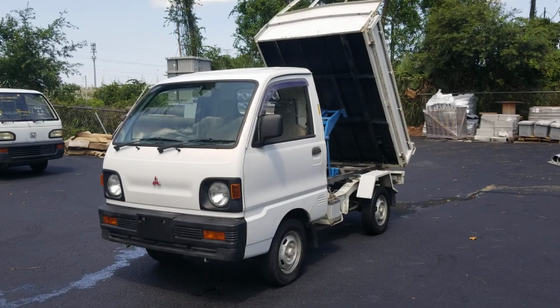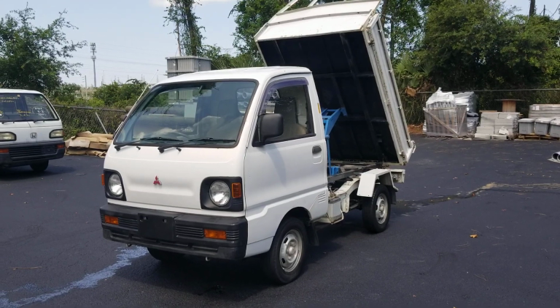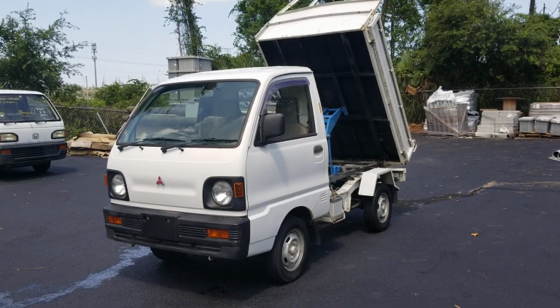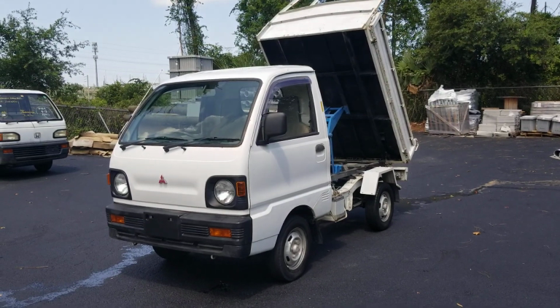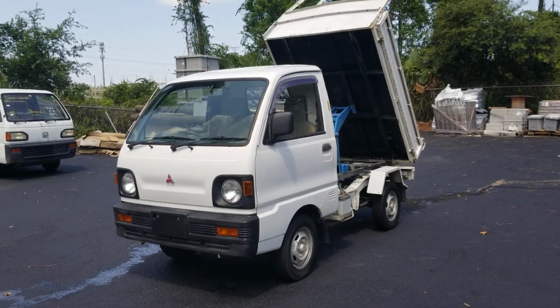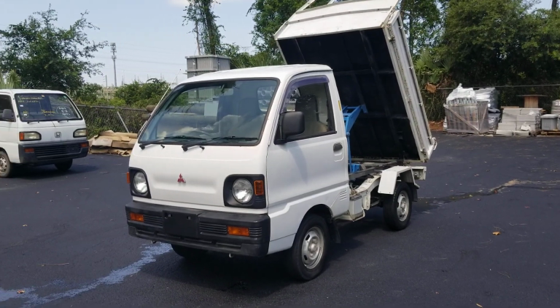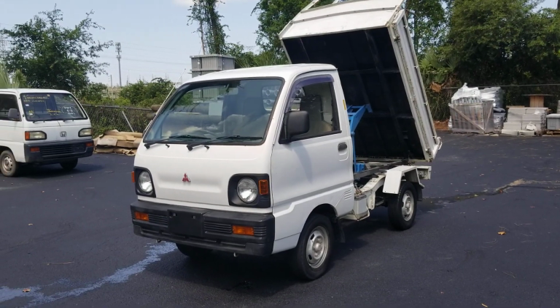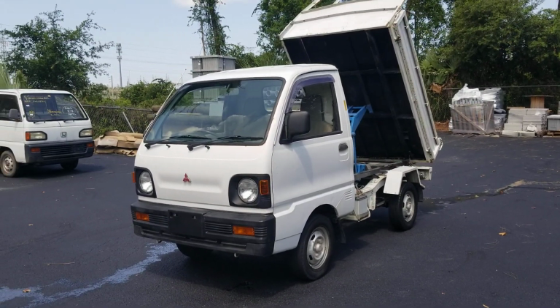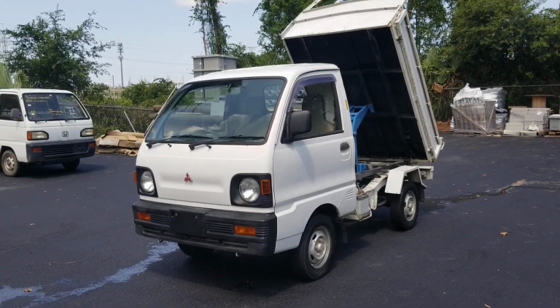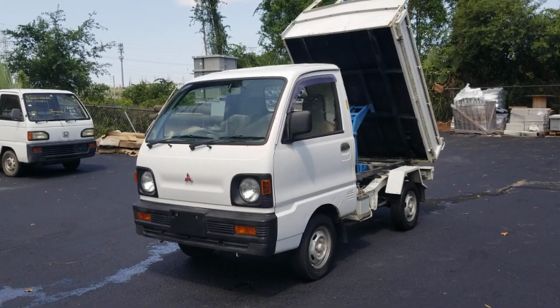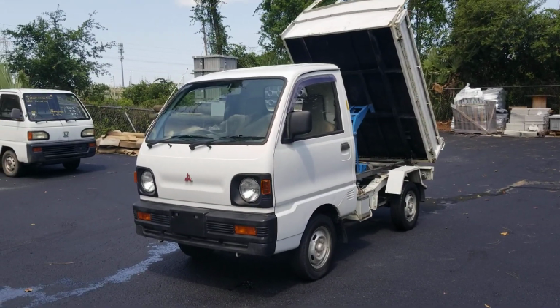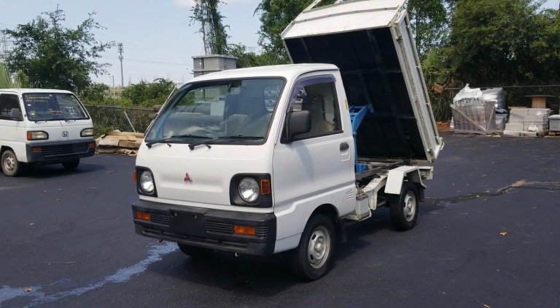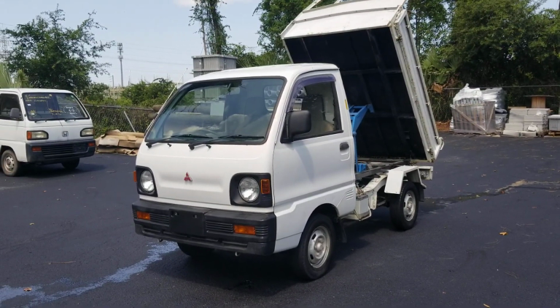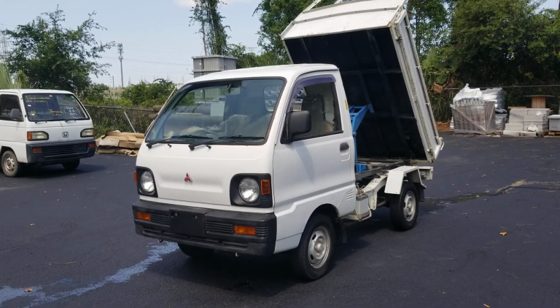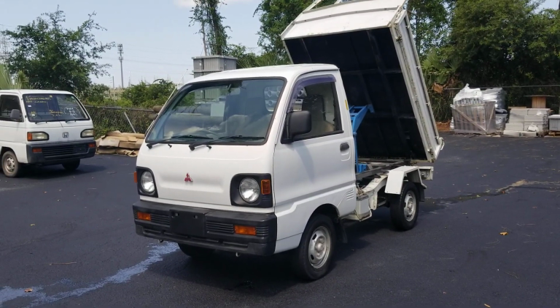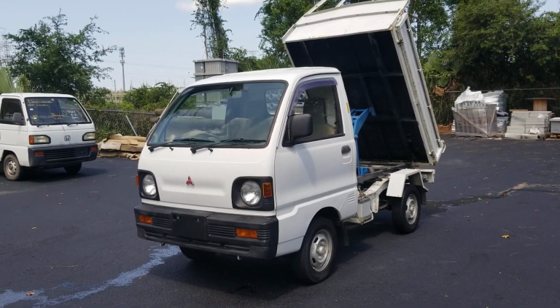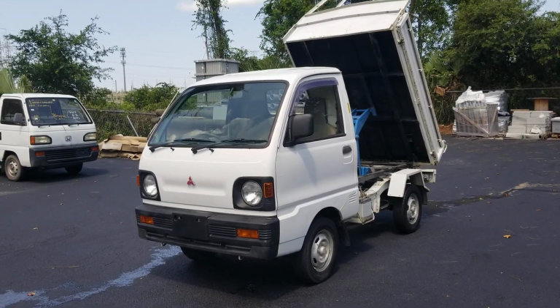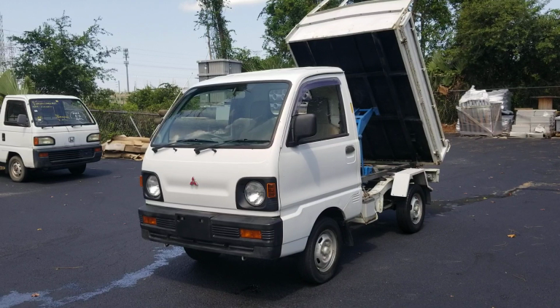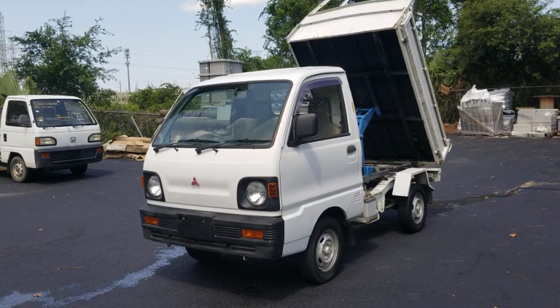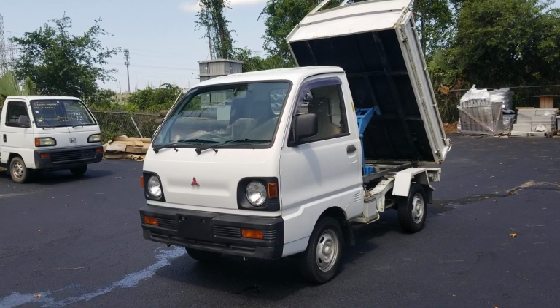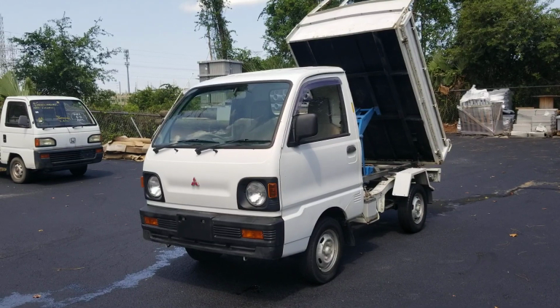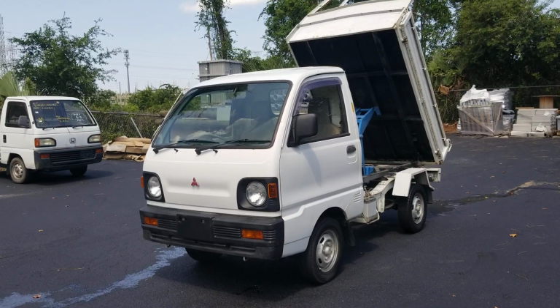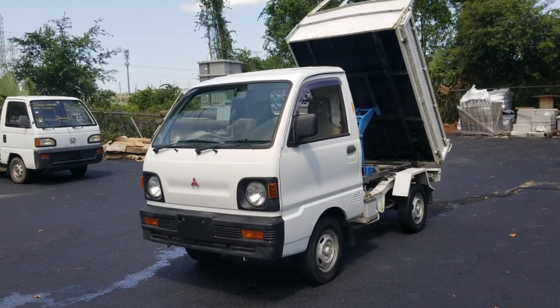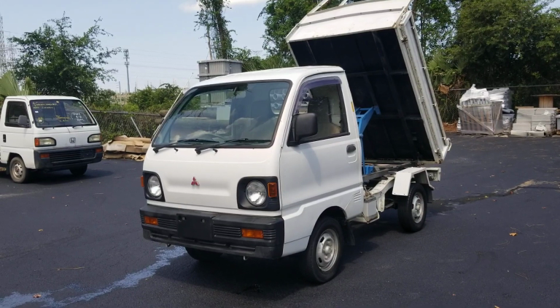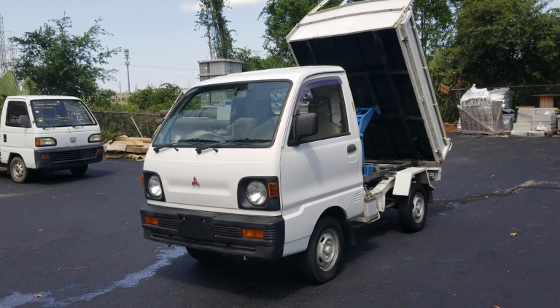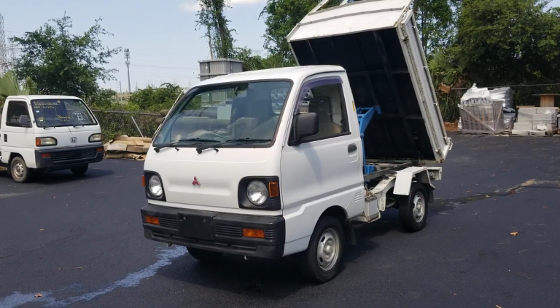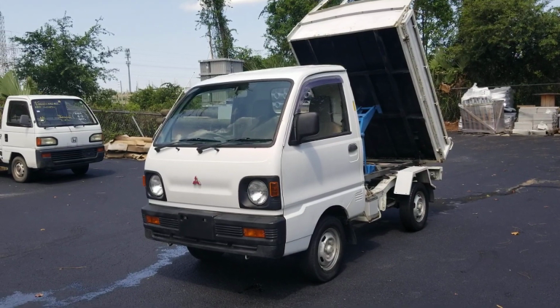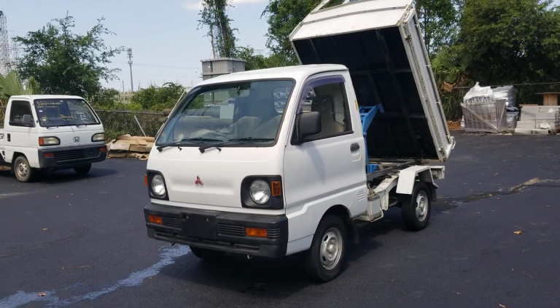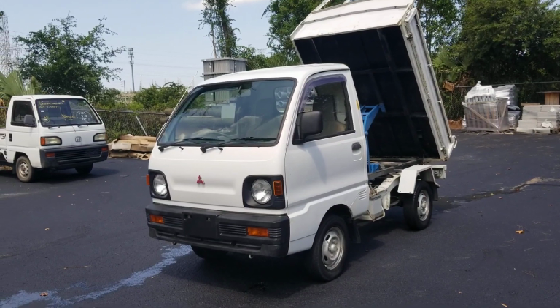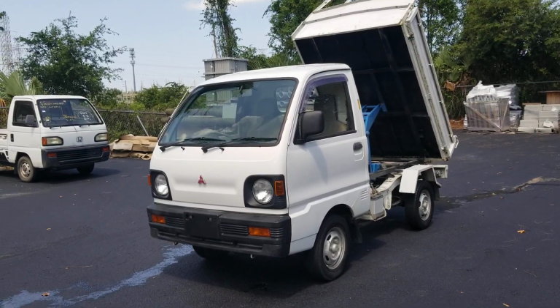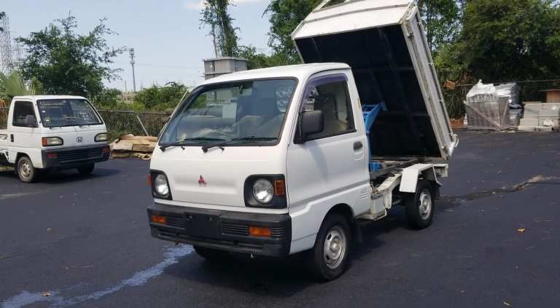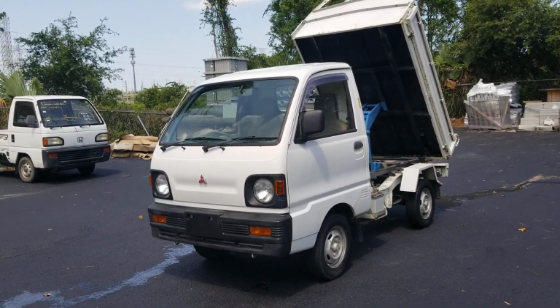What's up everybody? Josh here with Nippon Imports and today we're looking at a 1991 Mitsubishi Minicab.